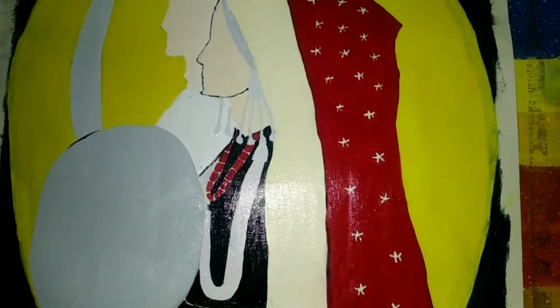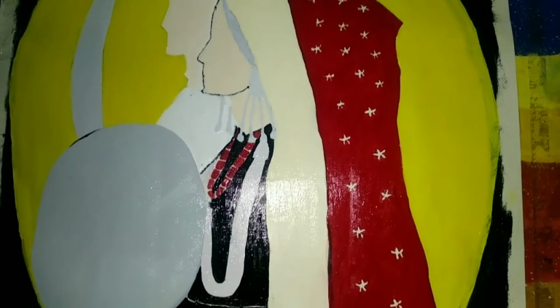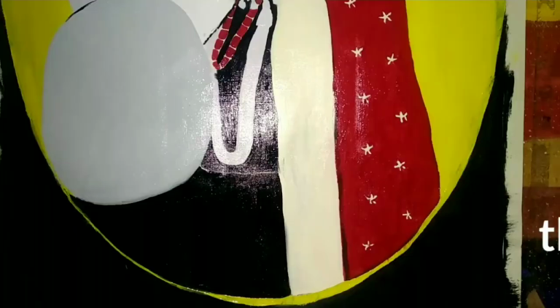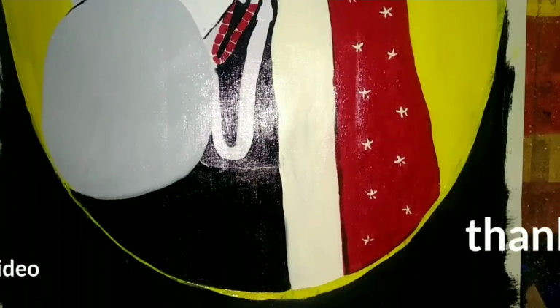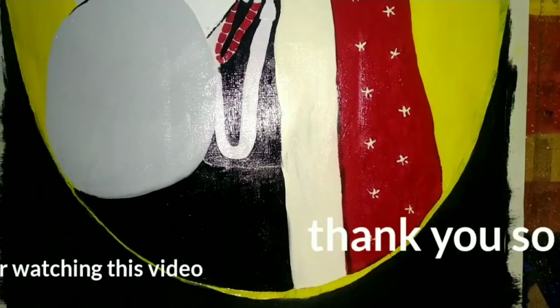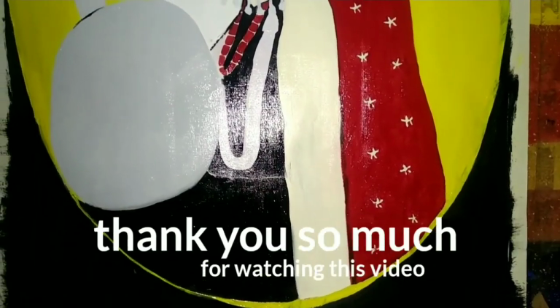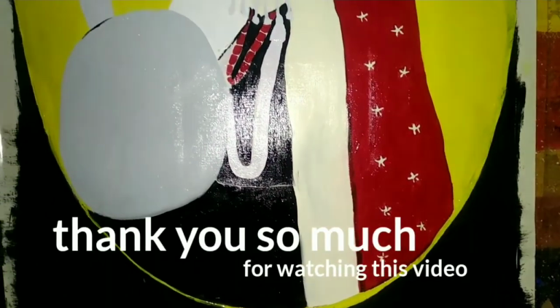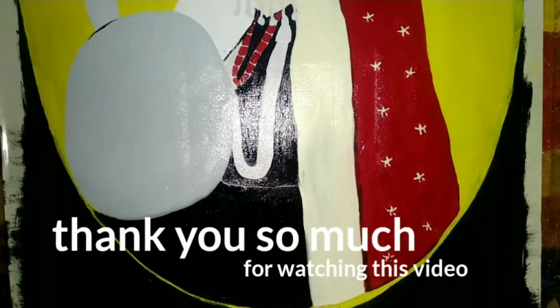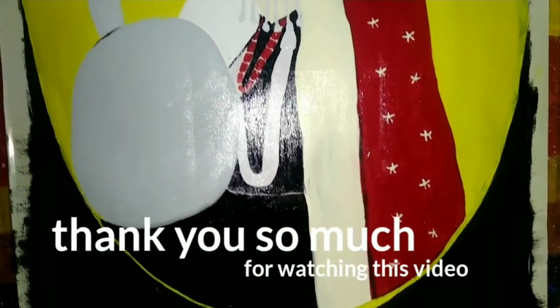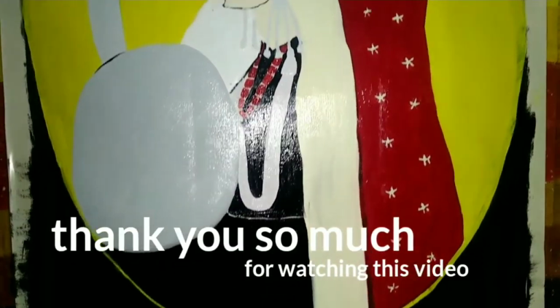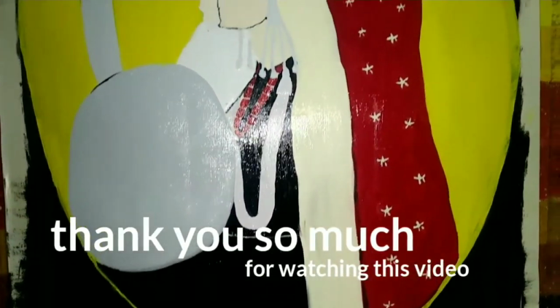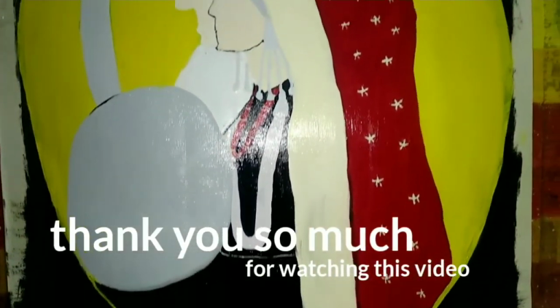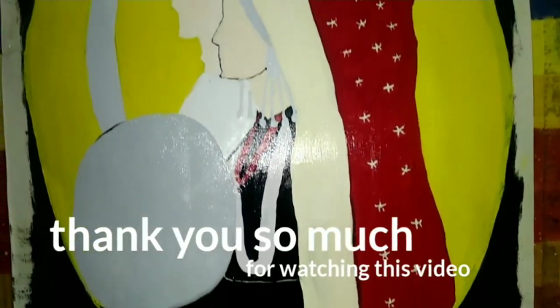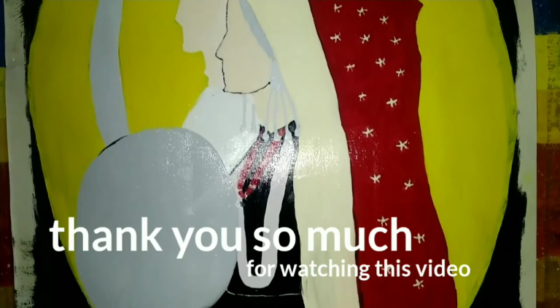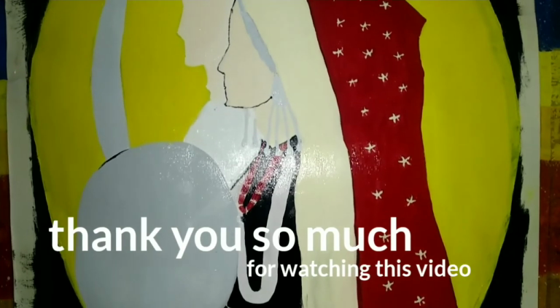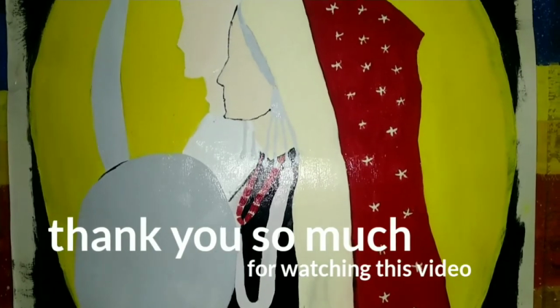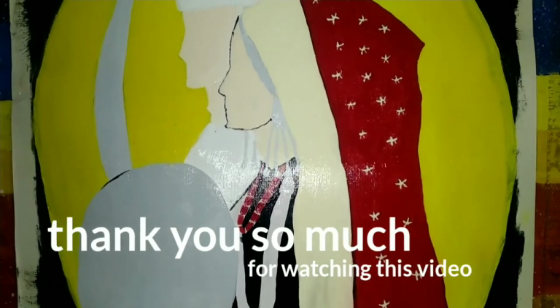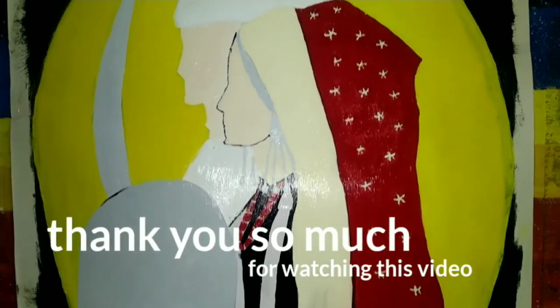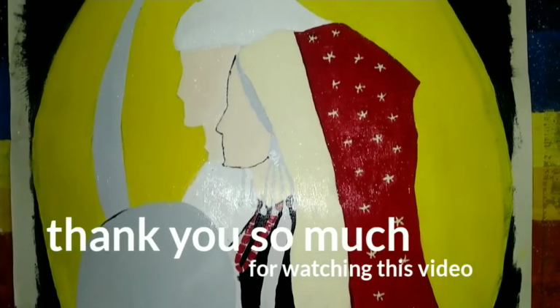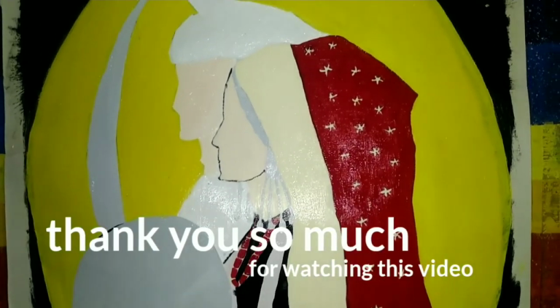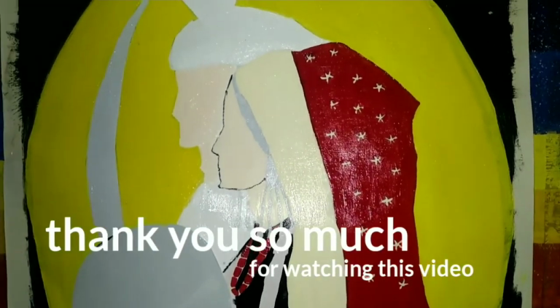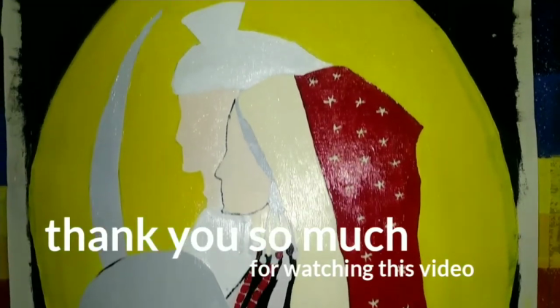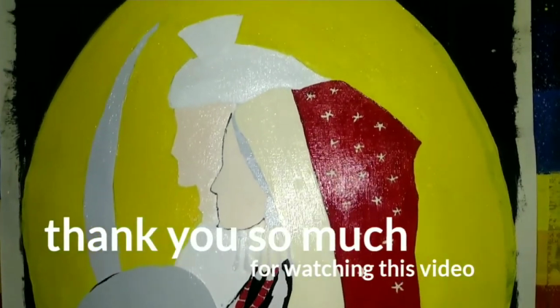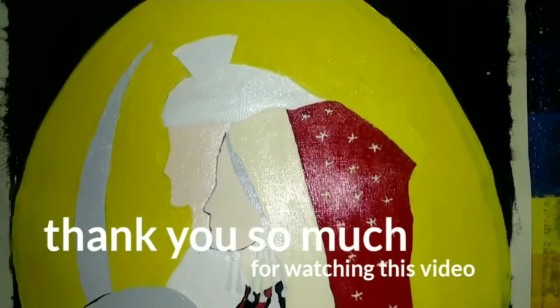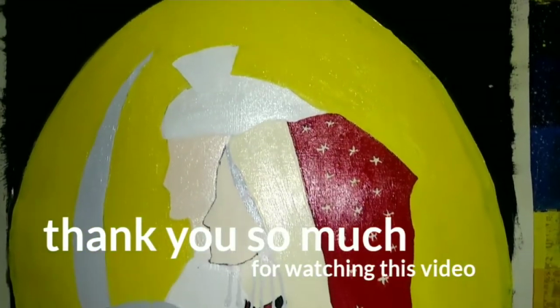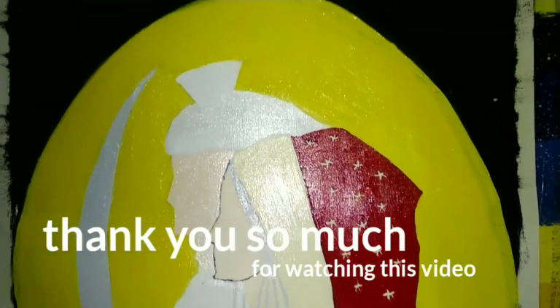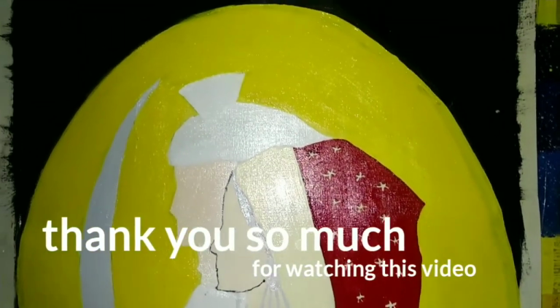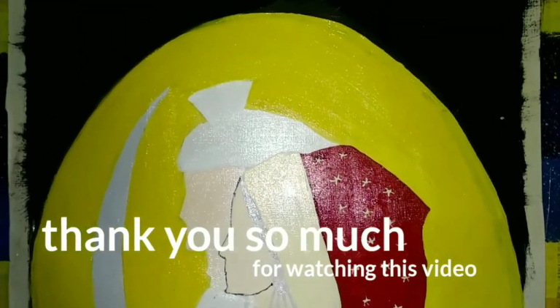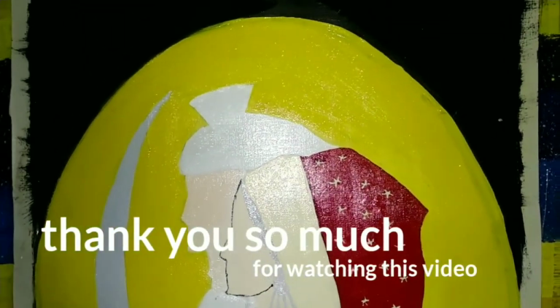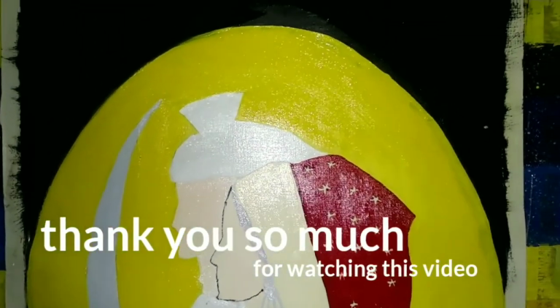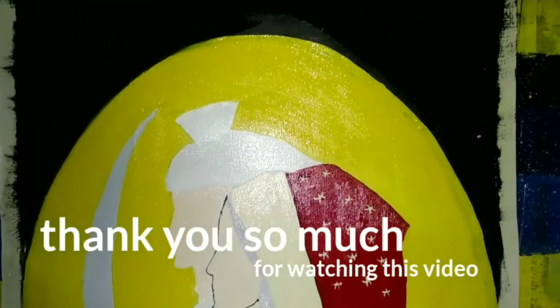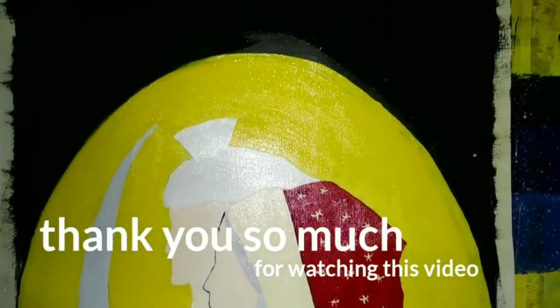So this is my drawing. Thank you so much for watching this video. I hope you like it. Bye!